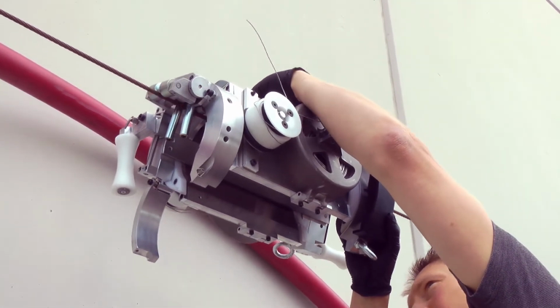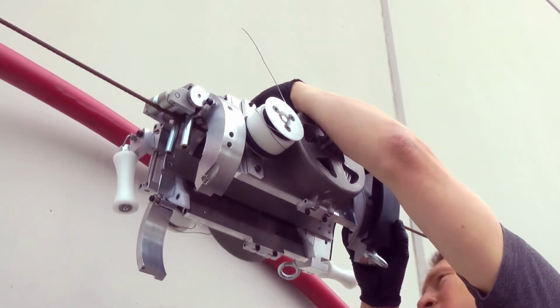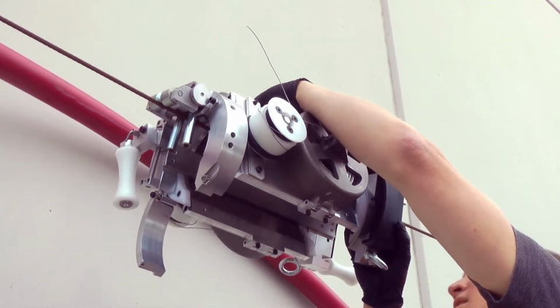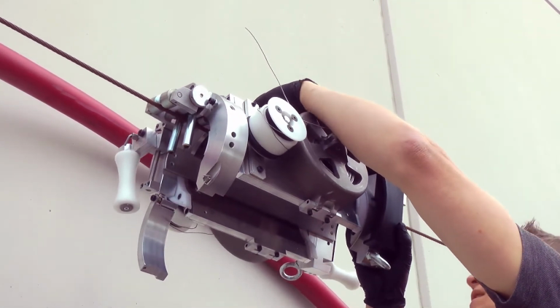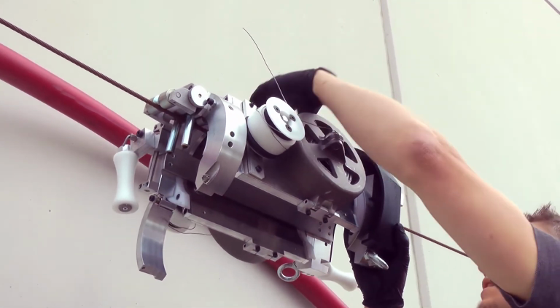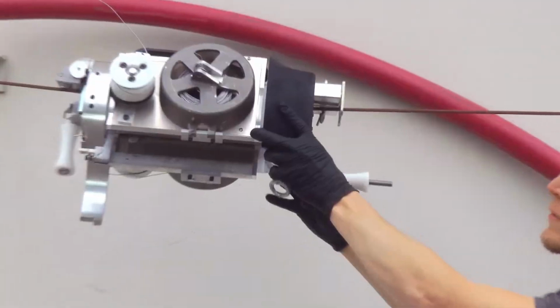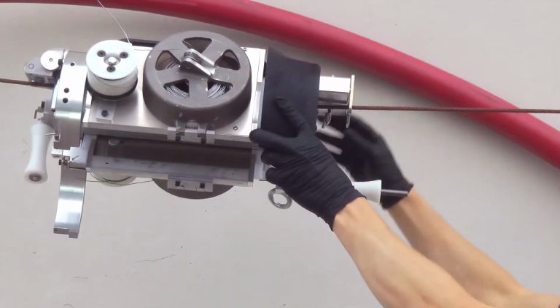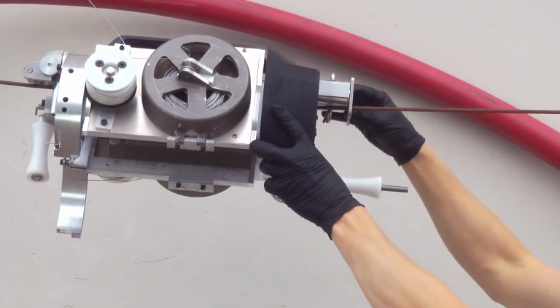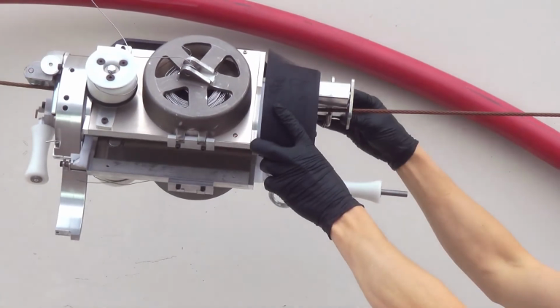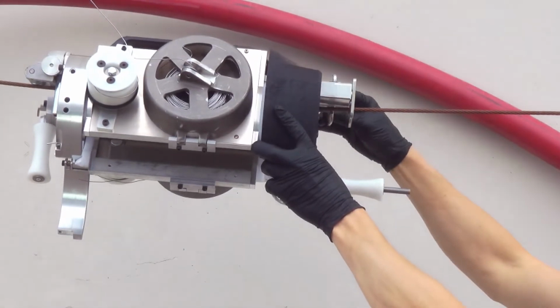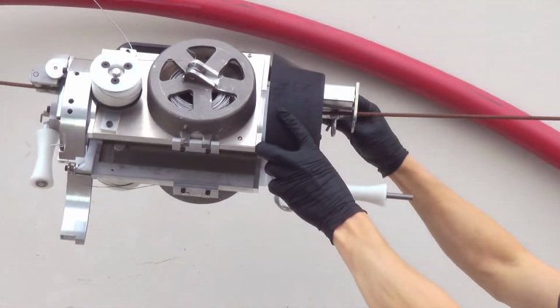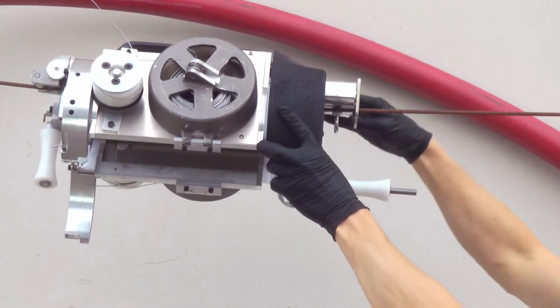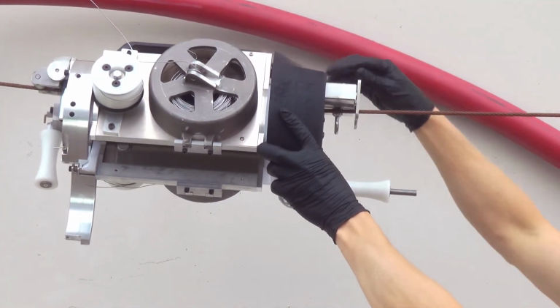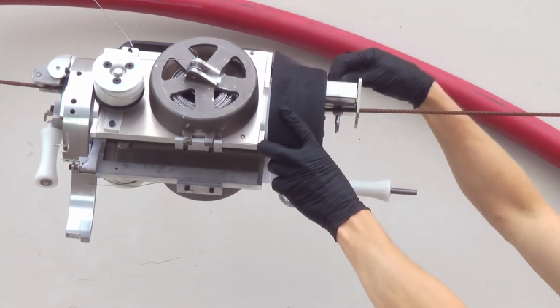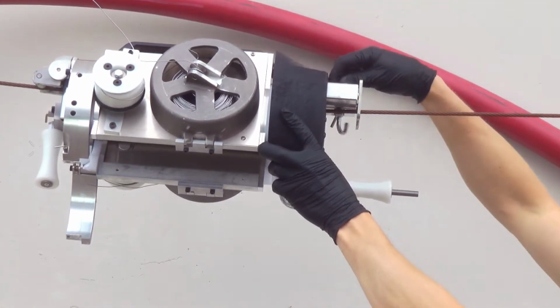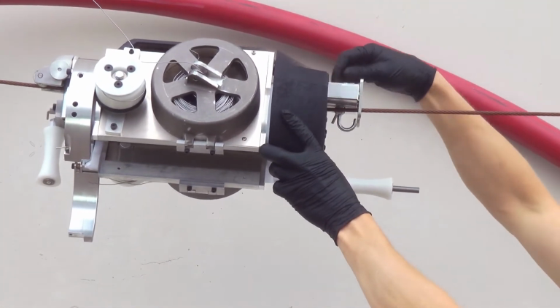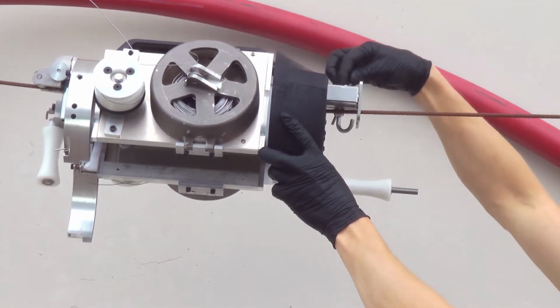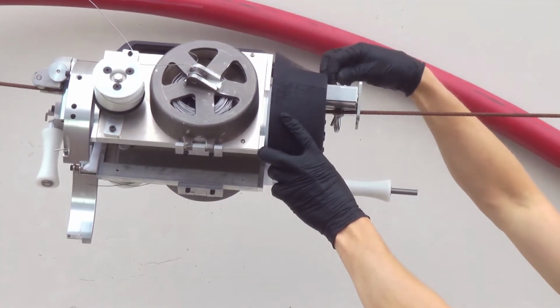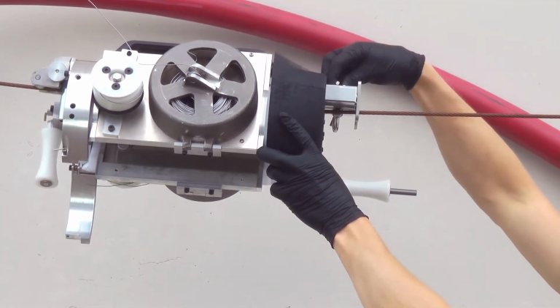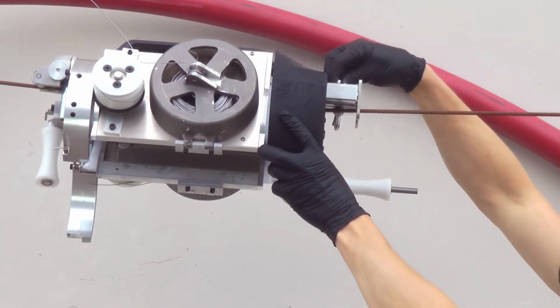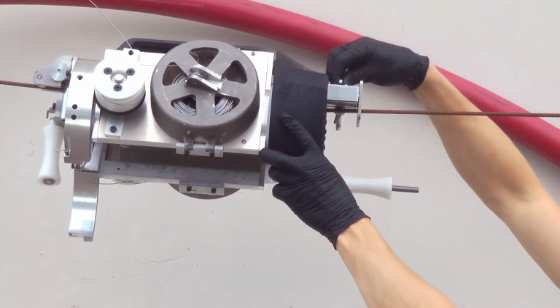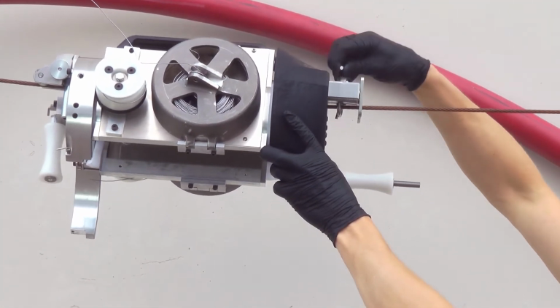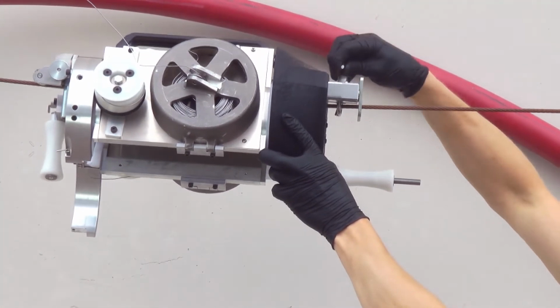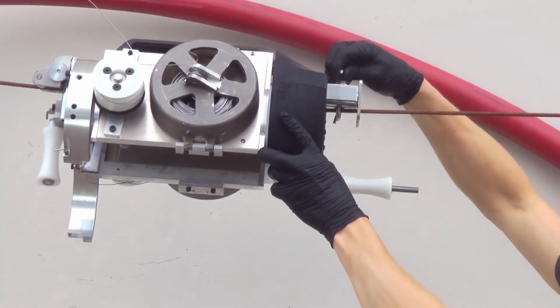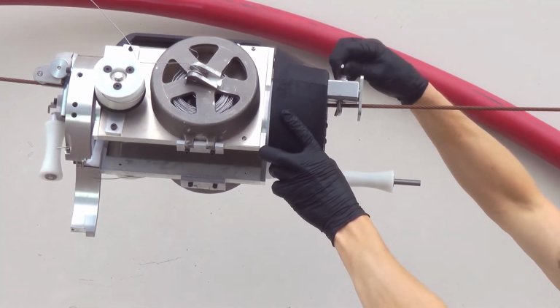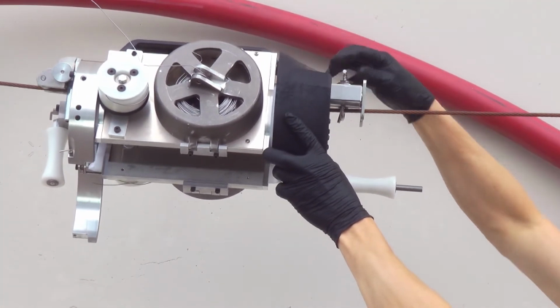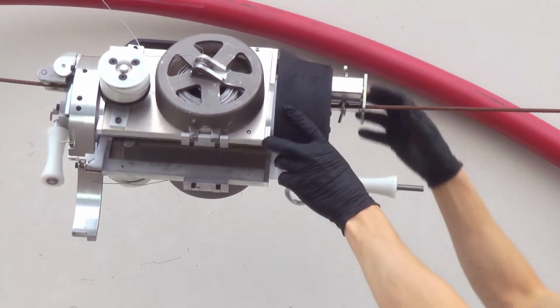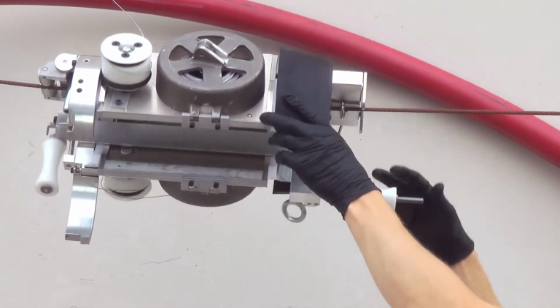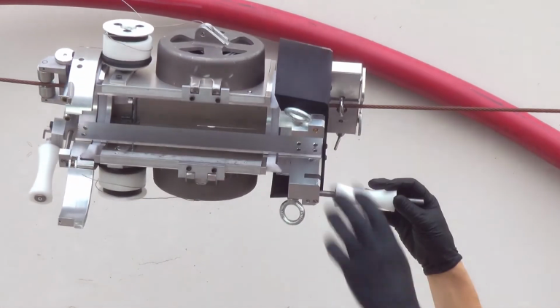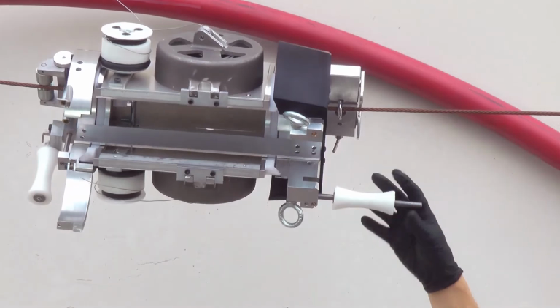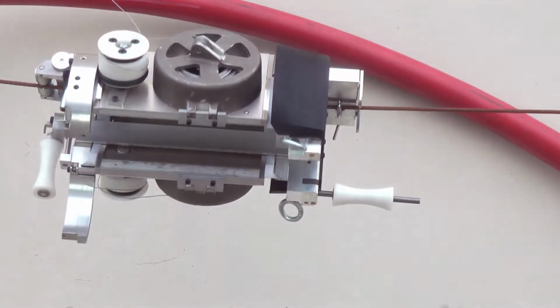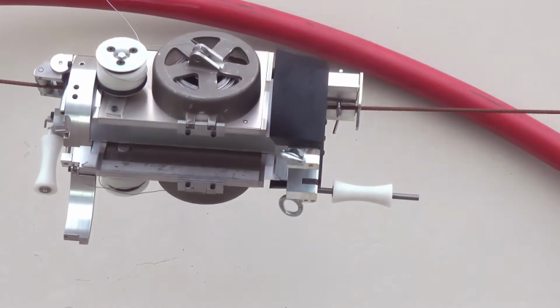Once you've got it in place, the first thing you want to do is put your strand lock onto the strand and lock it in place so it doesn't fall off.